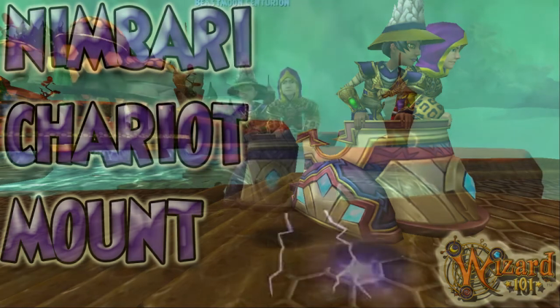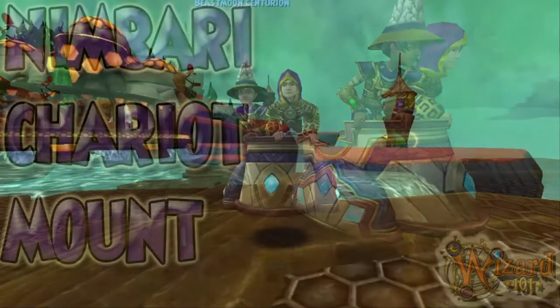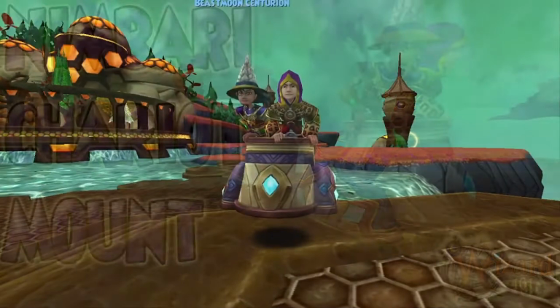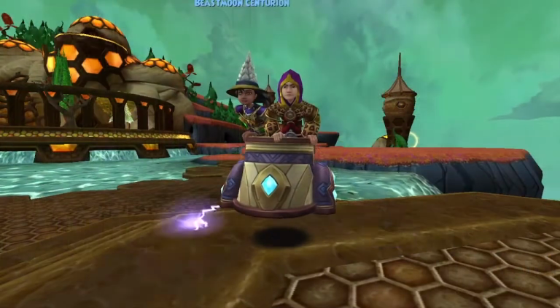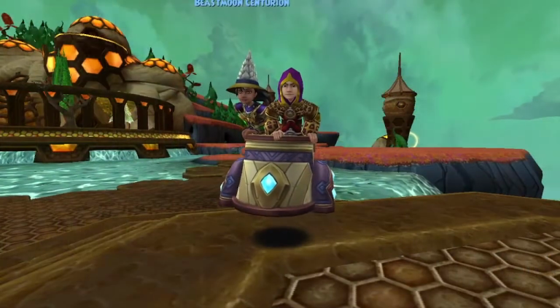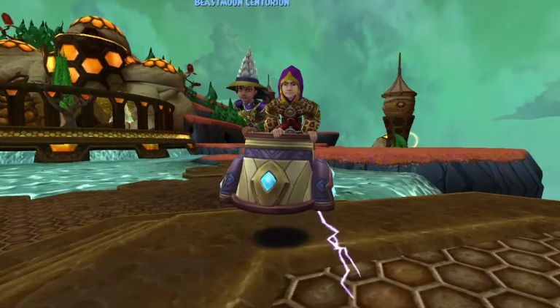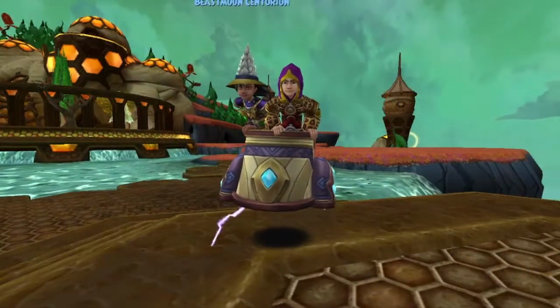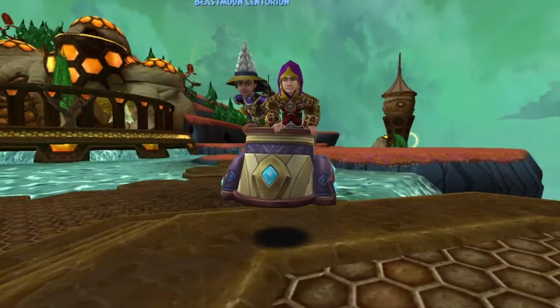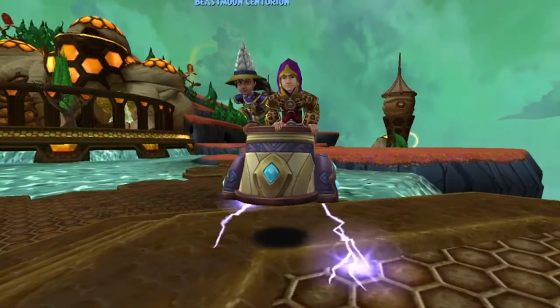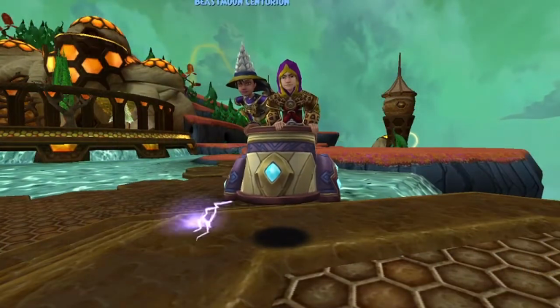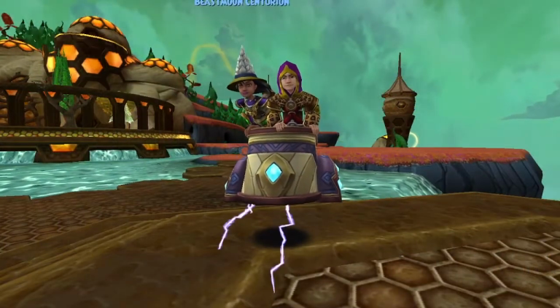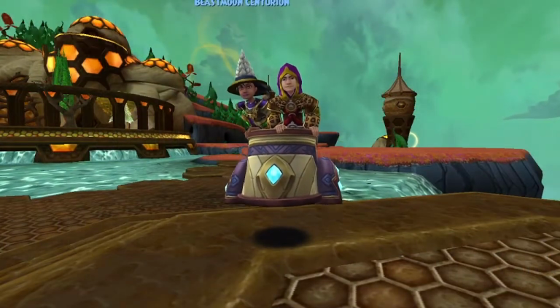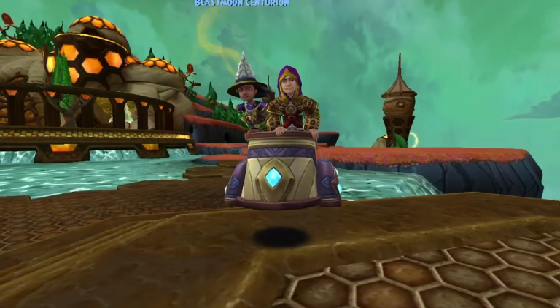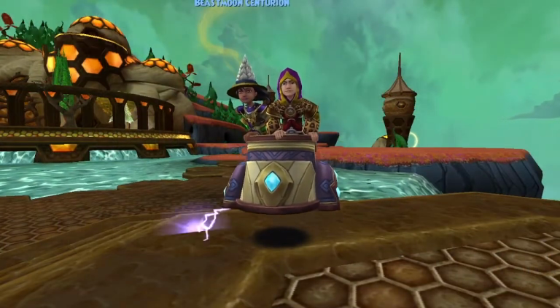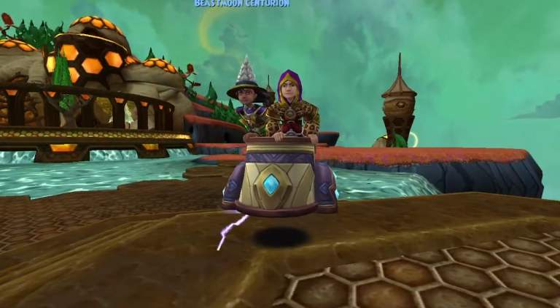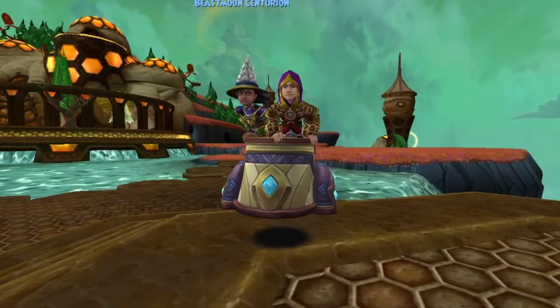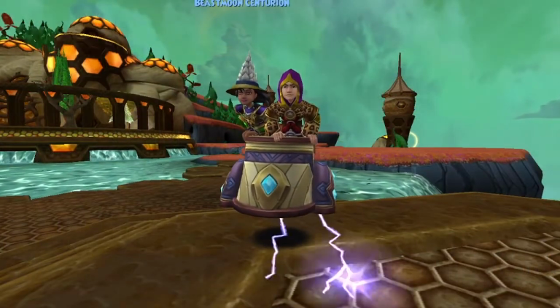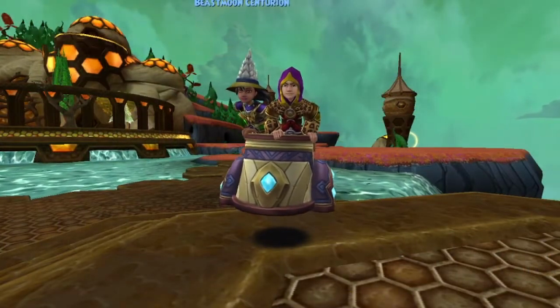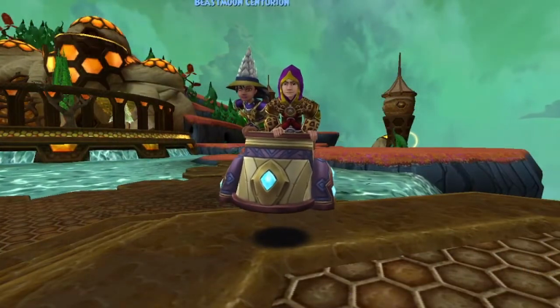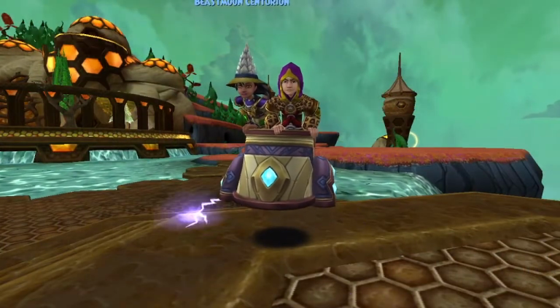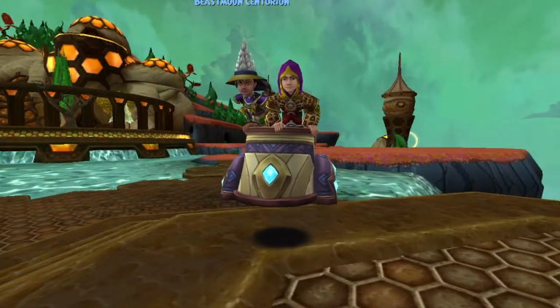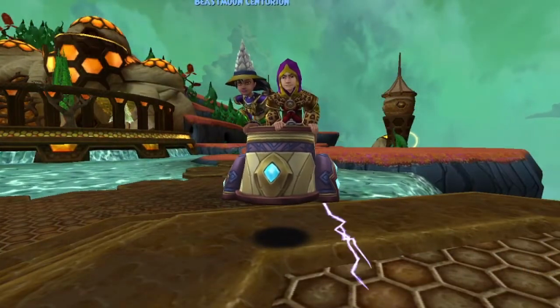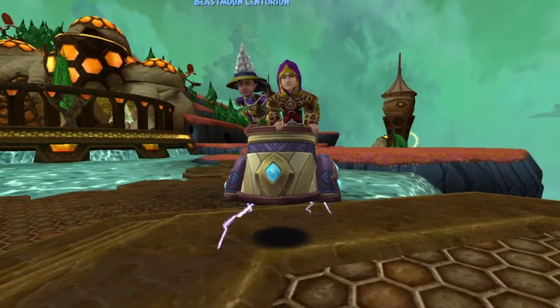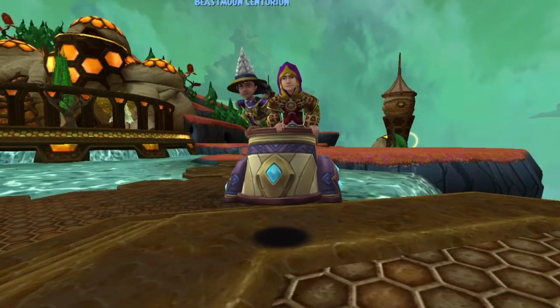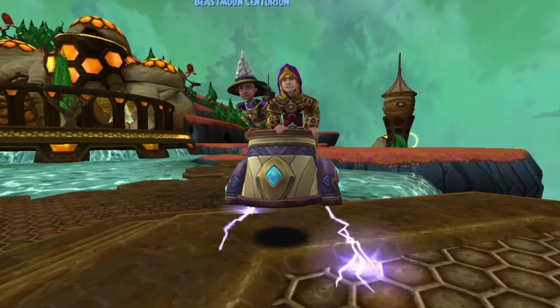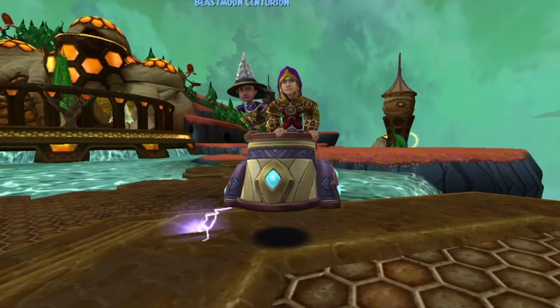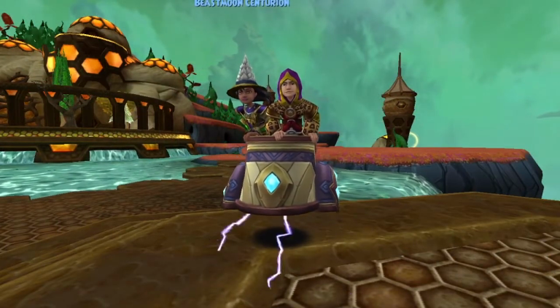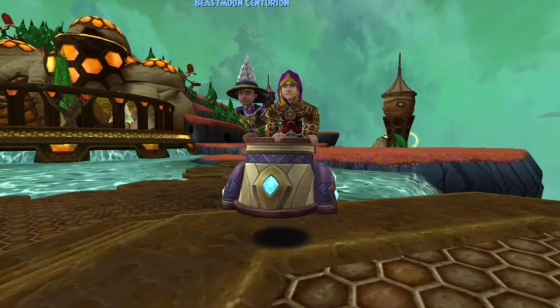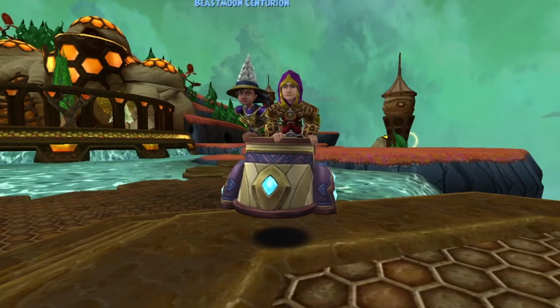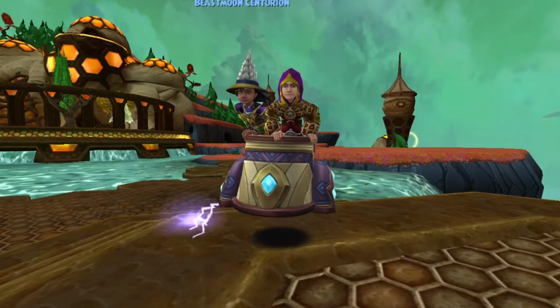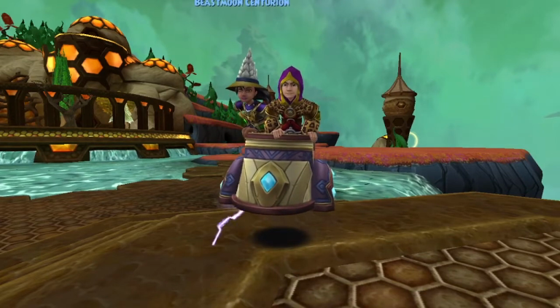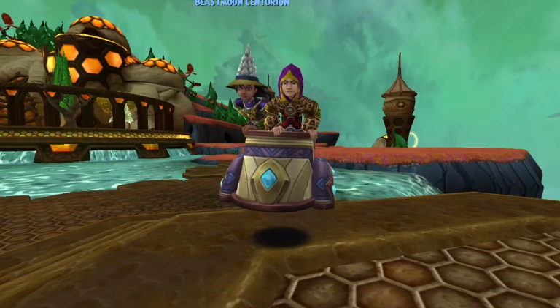Welcome back everyone, I'm Genevieve Moongarden. In this episode of The Mount Showcases, I'm going to be showing off the Nimbari Chariot.